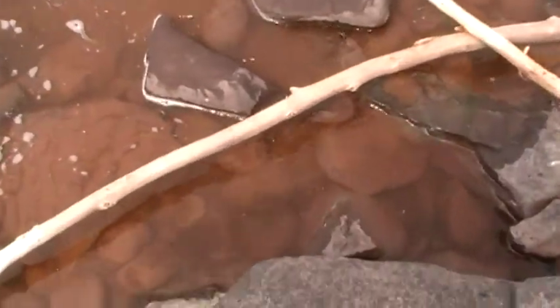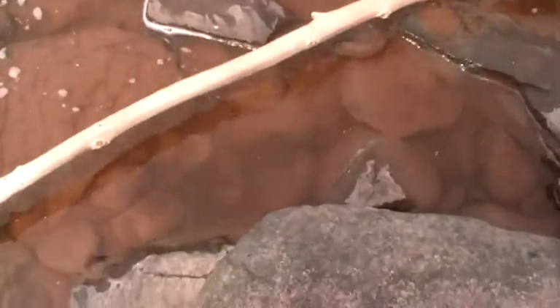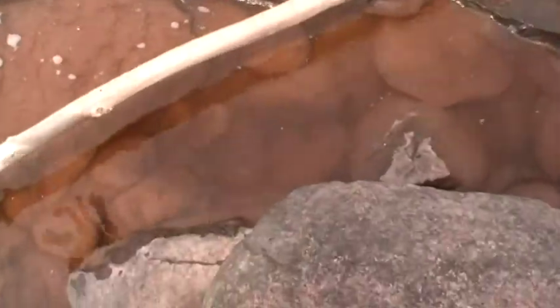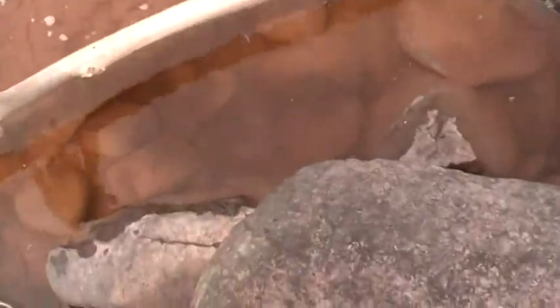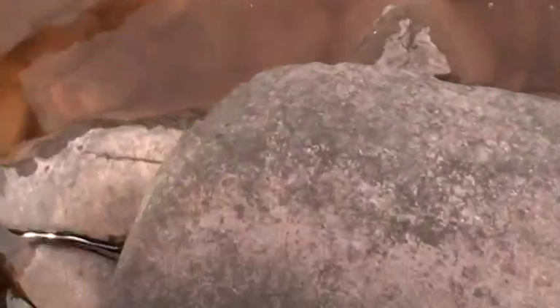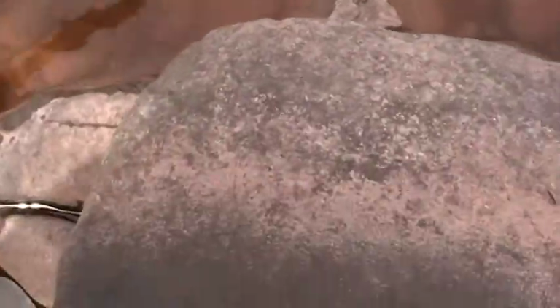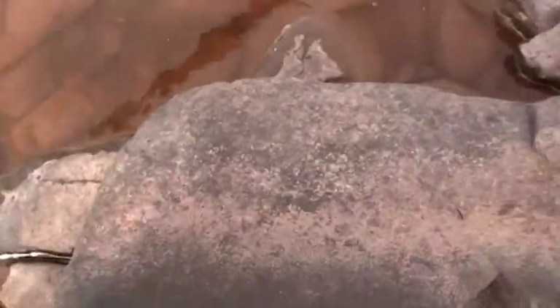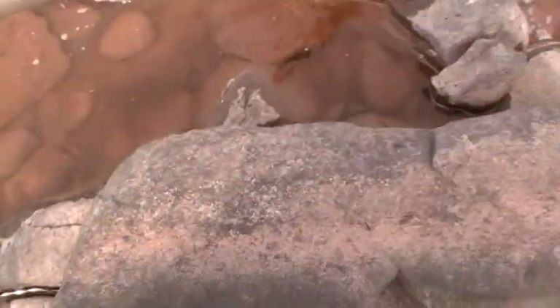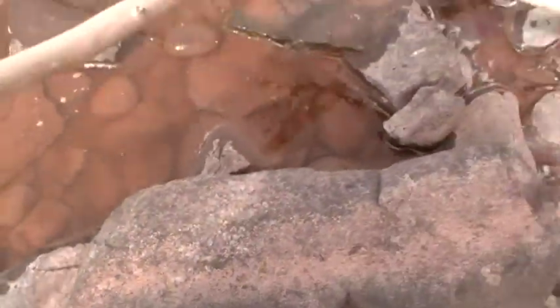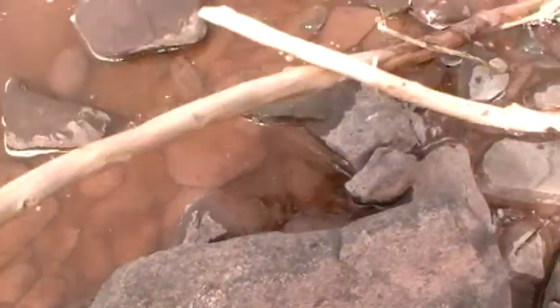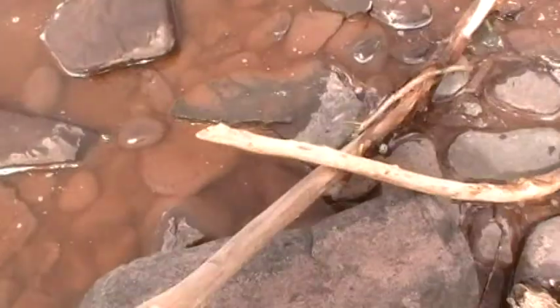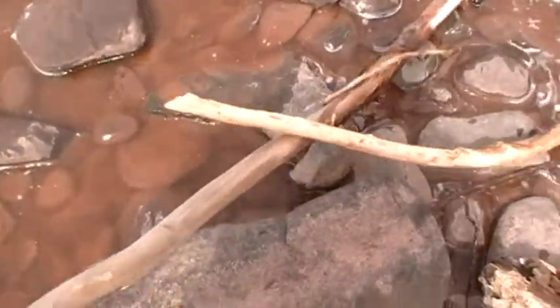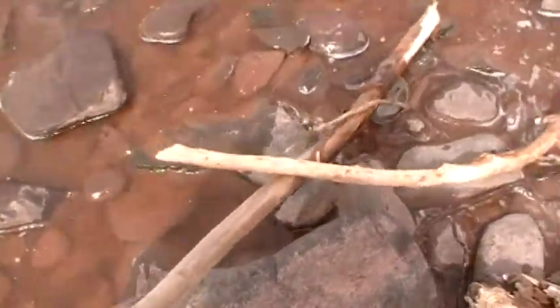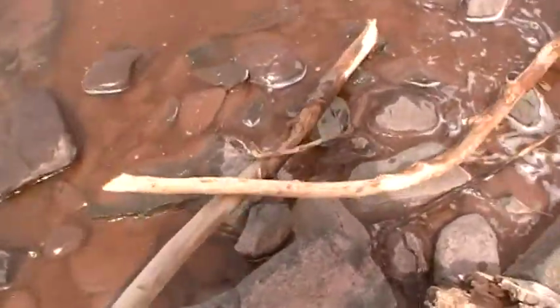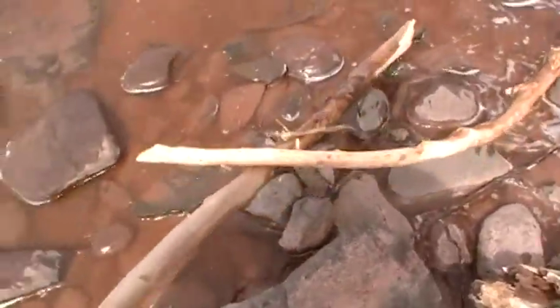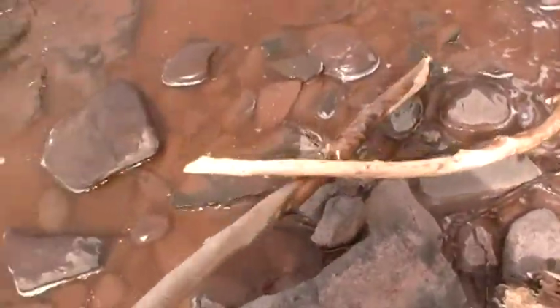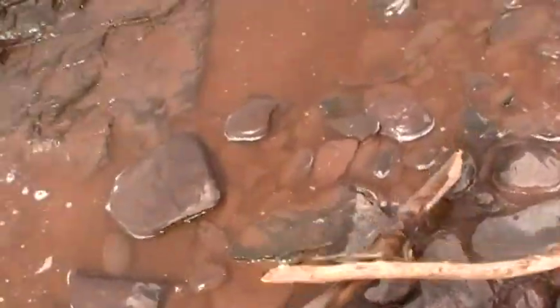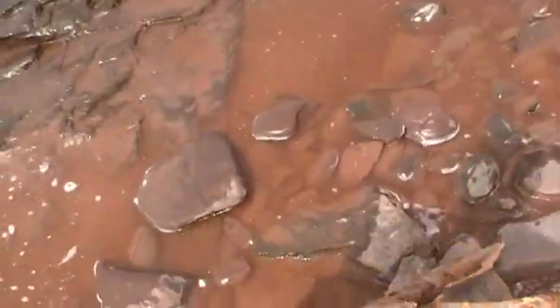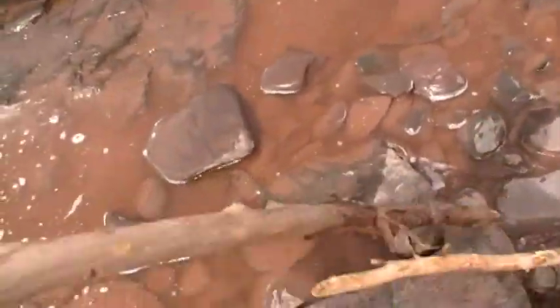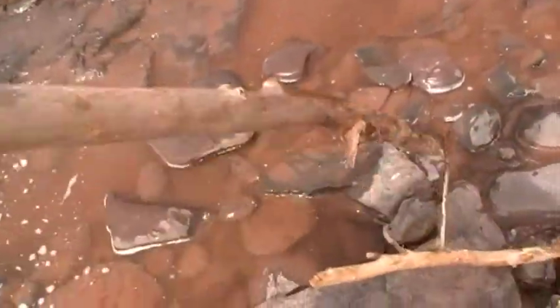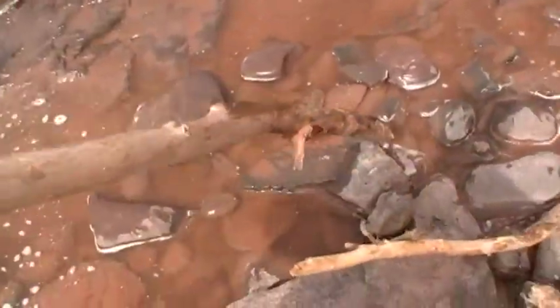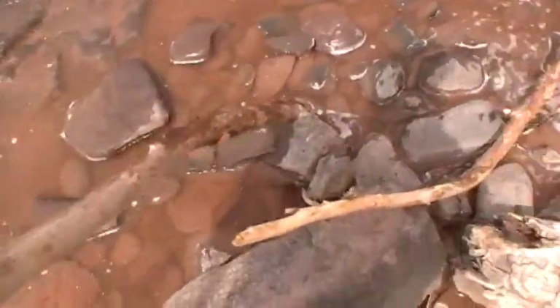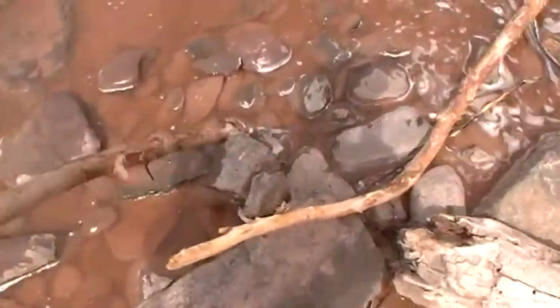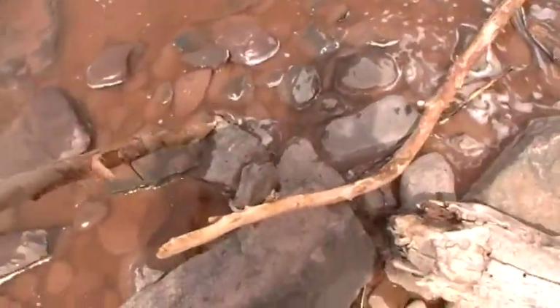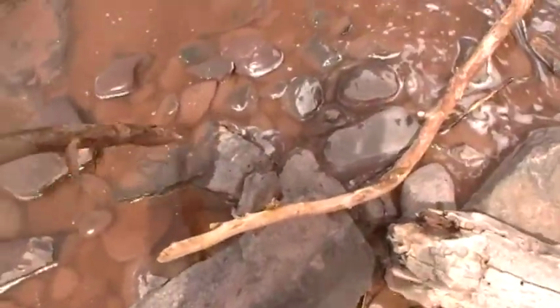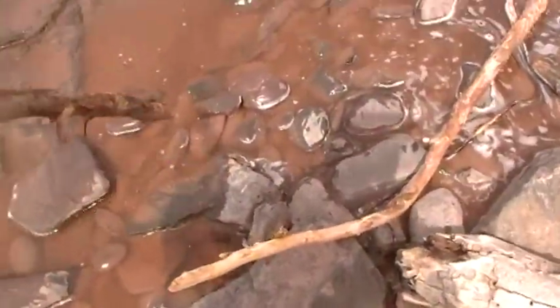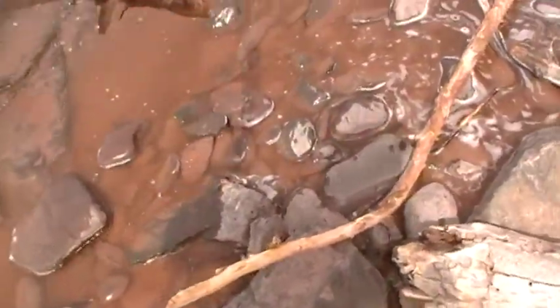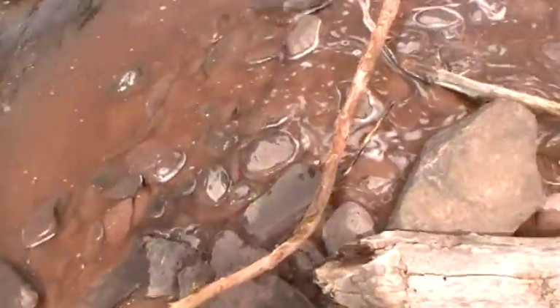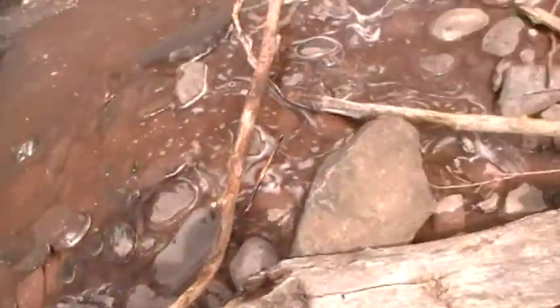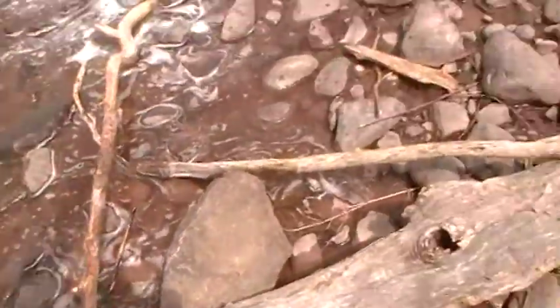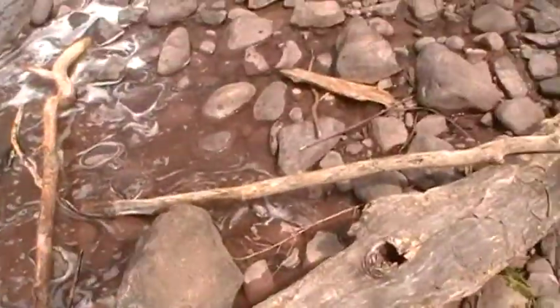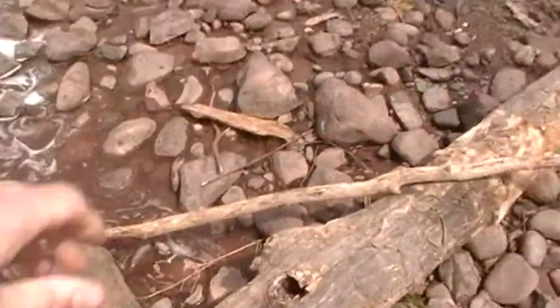Oh jeez, oh my god — perfect driftwood! Hey Chris, here, grab that will you?